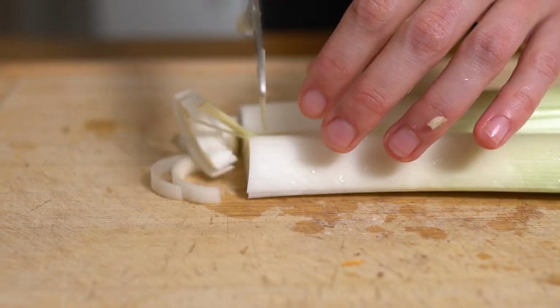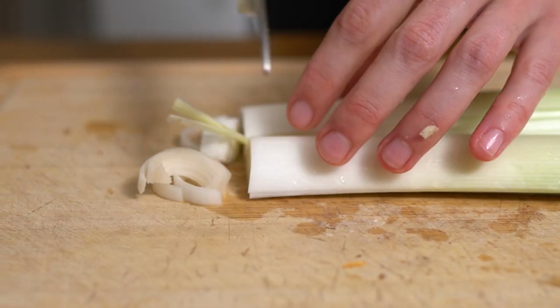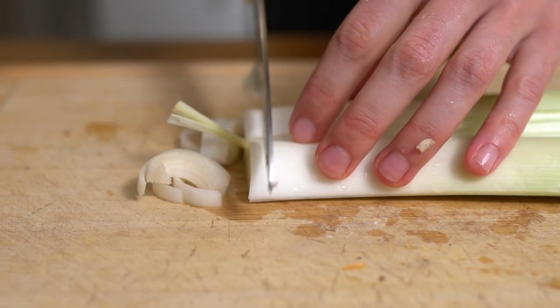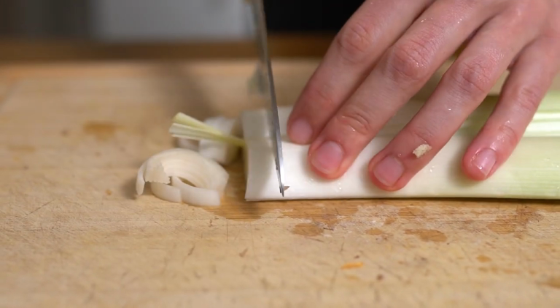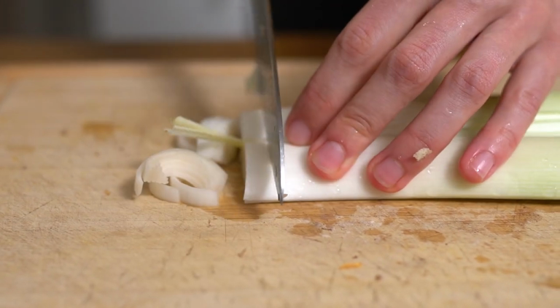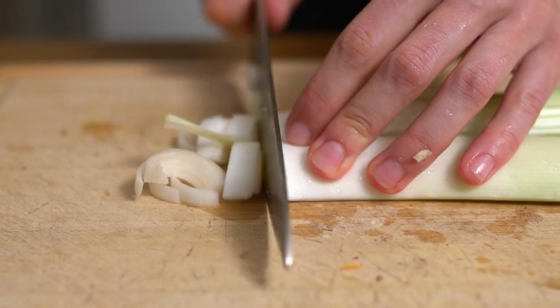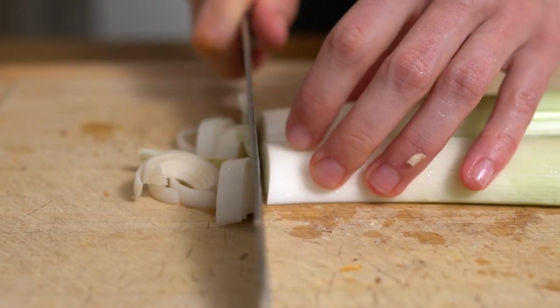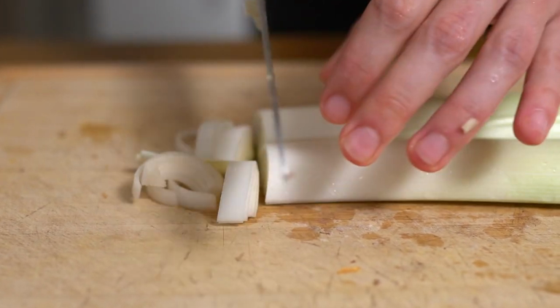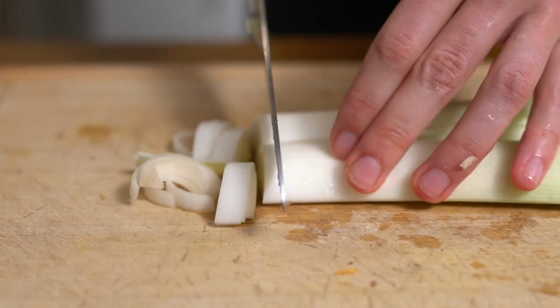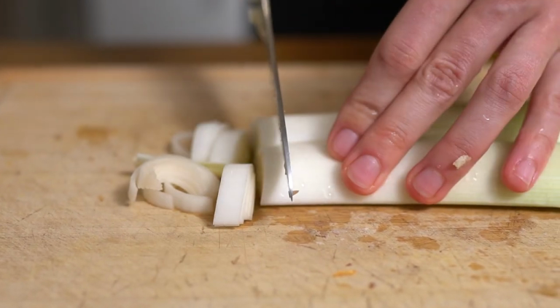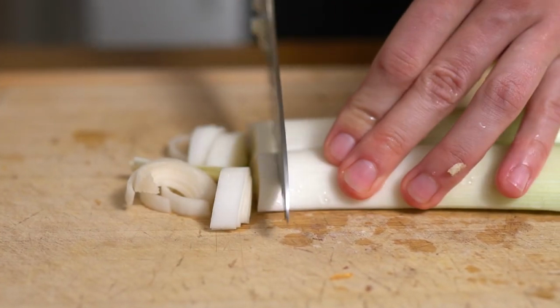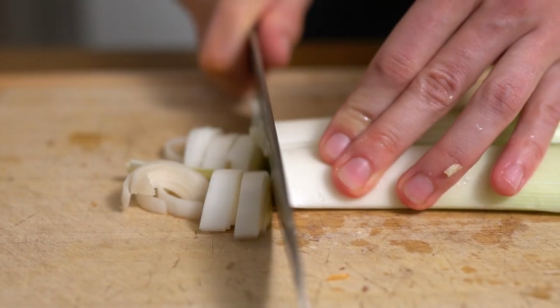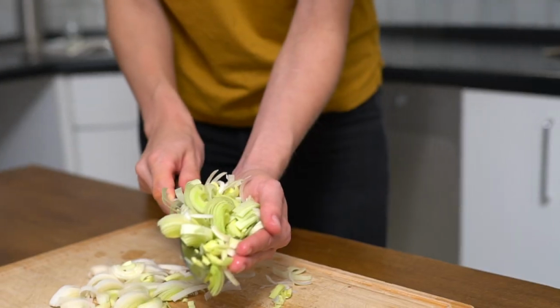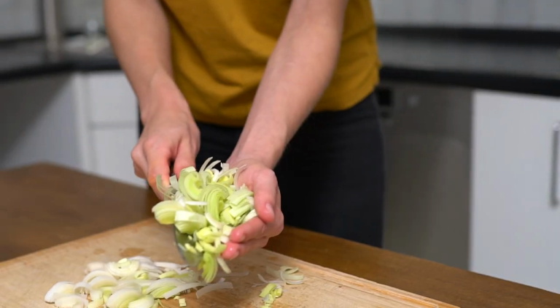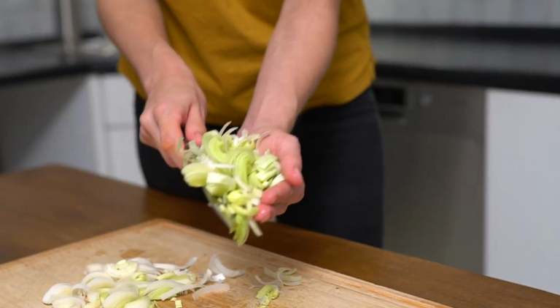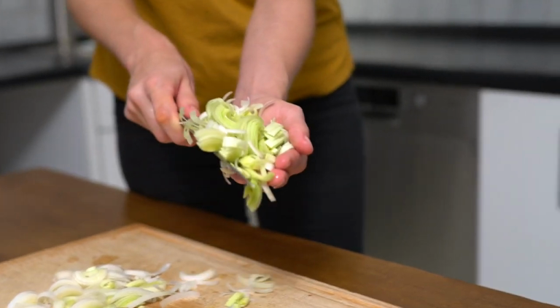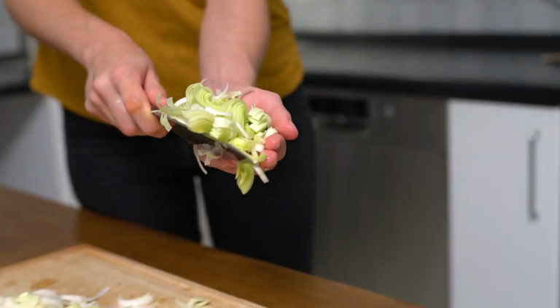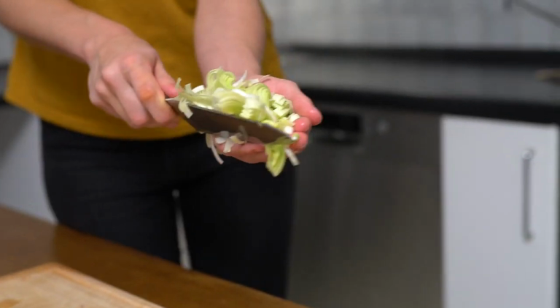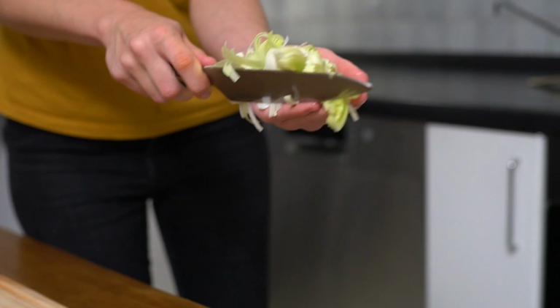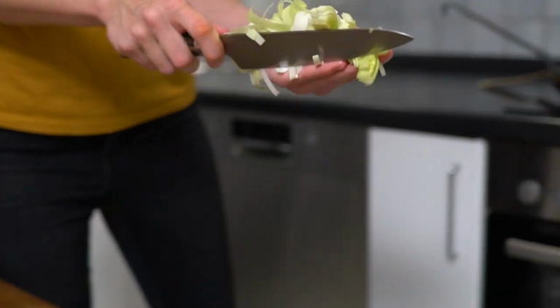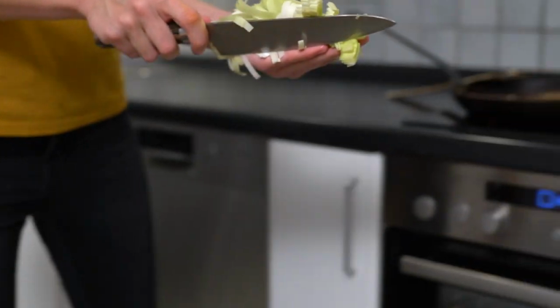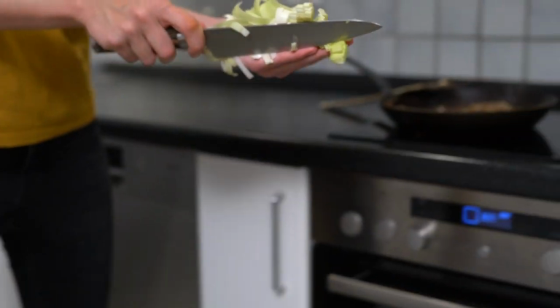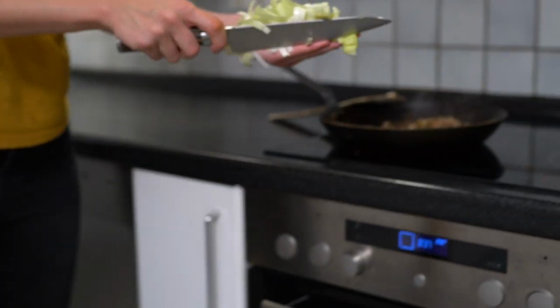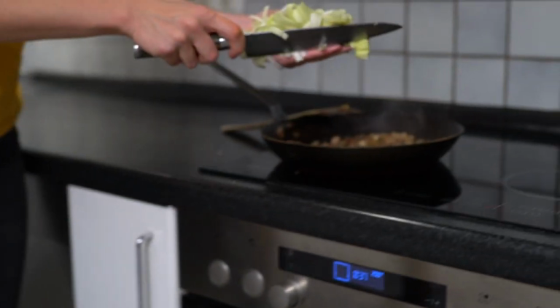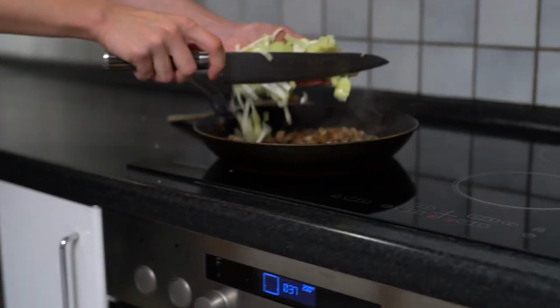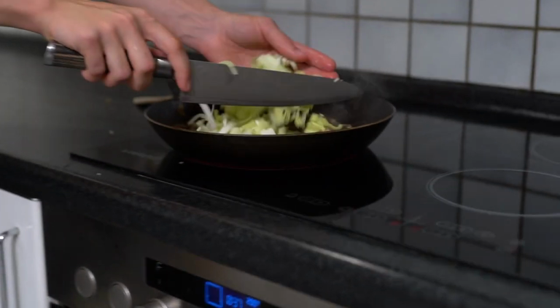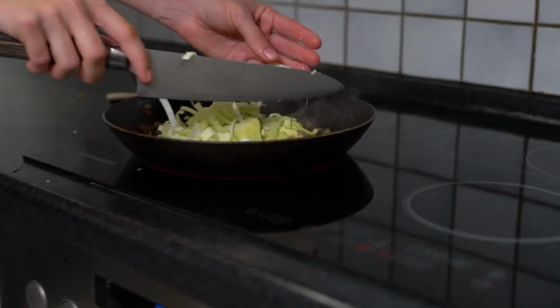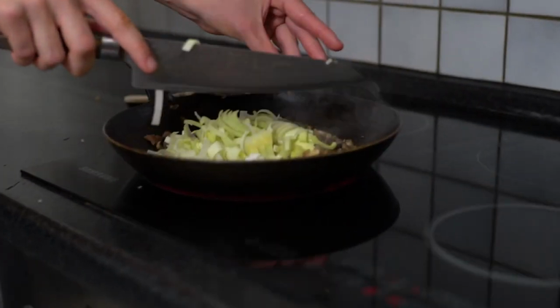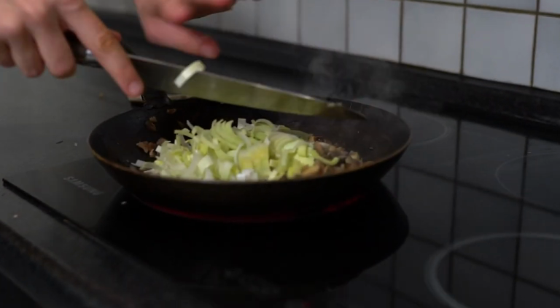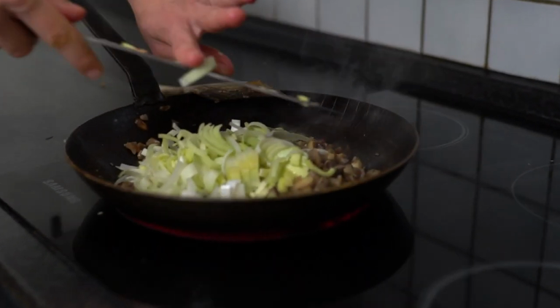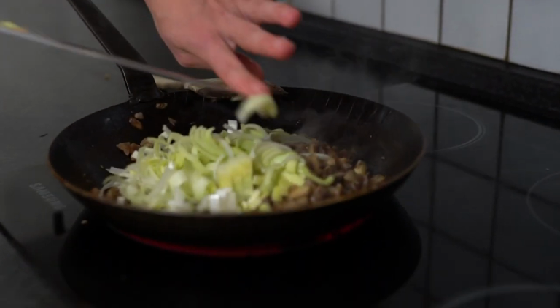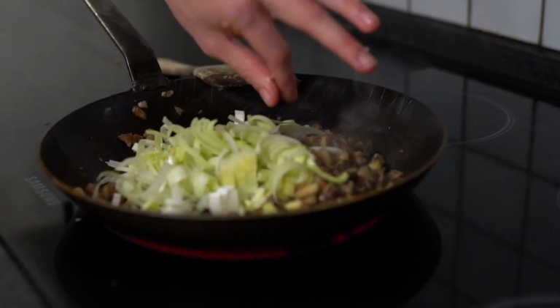Slice the leek and add it to your pan. Reduce the heat and sauté for five minutes.